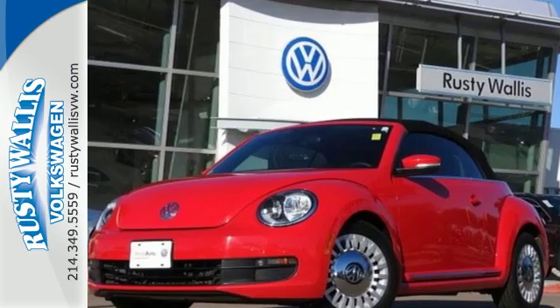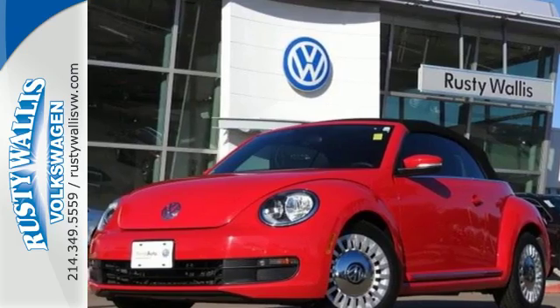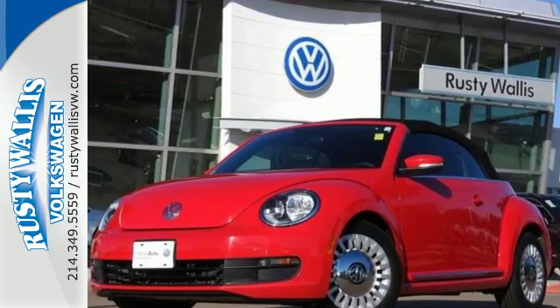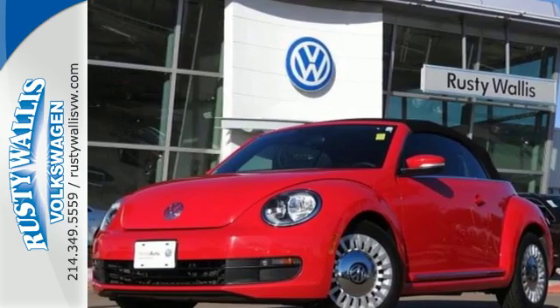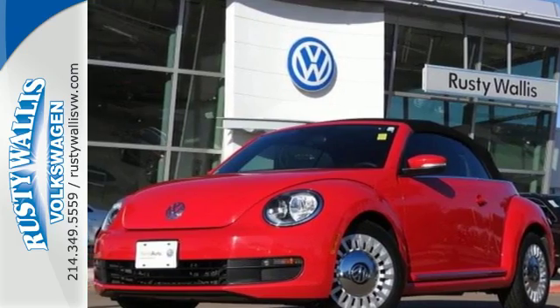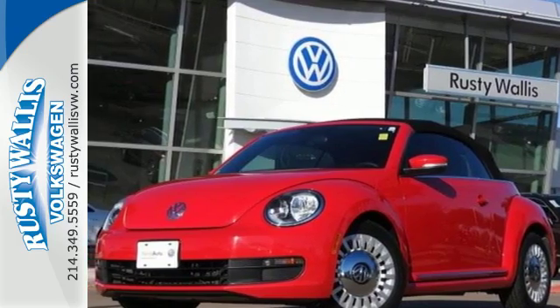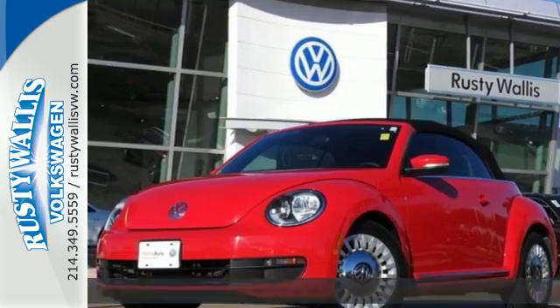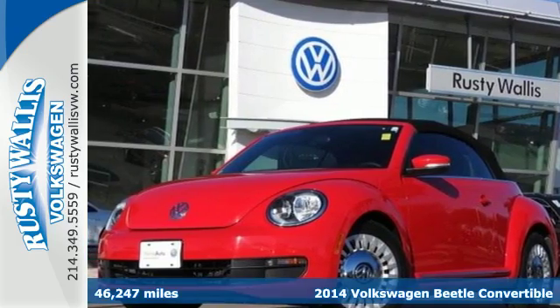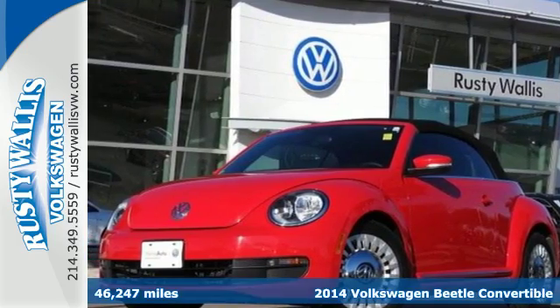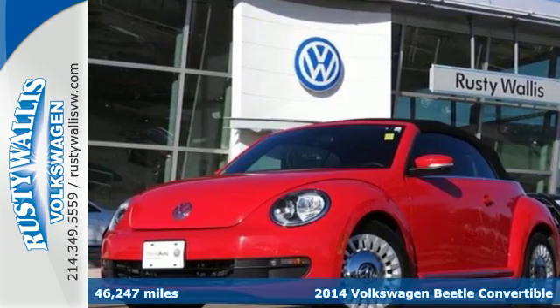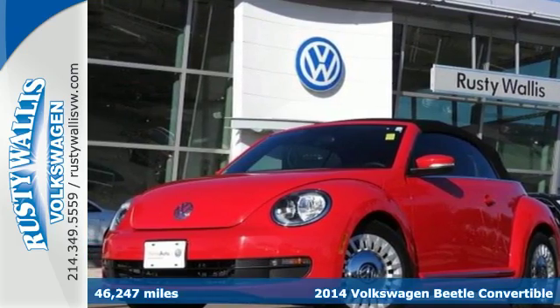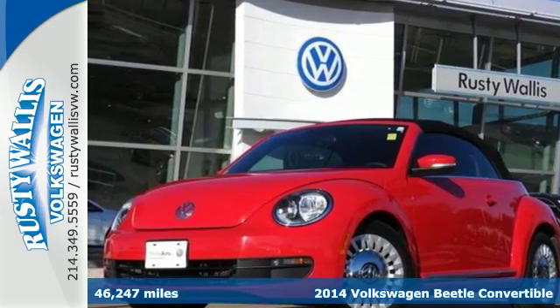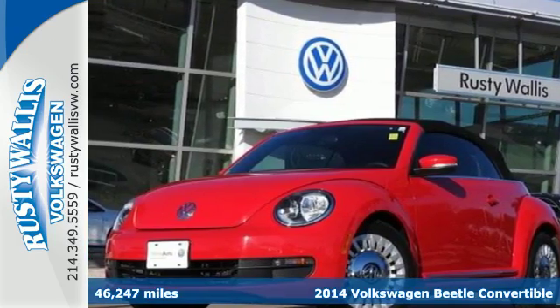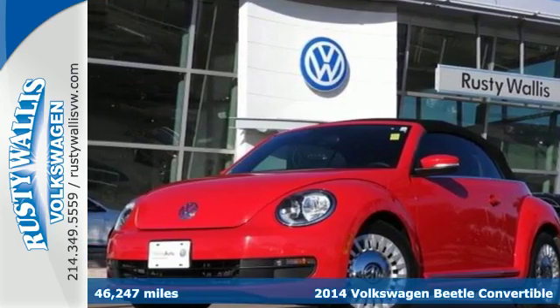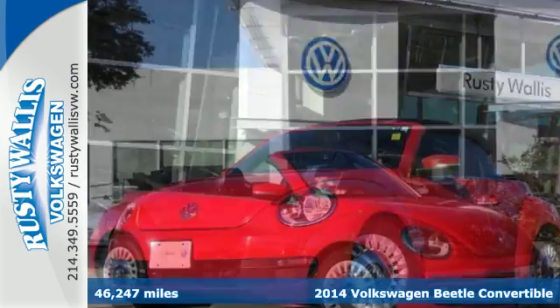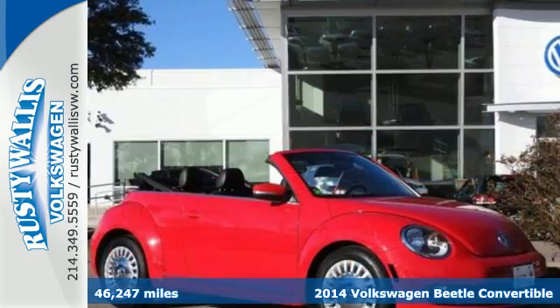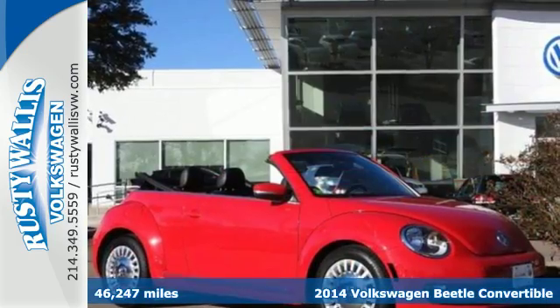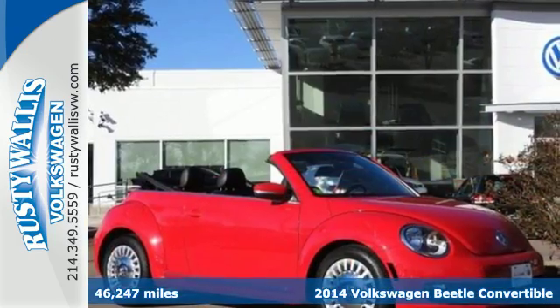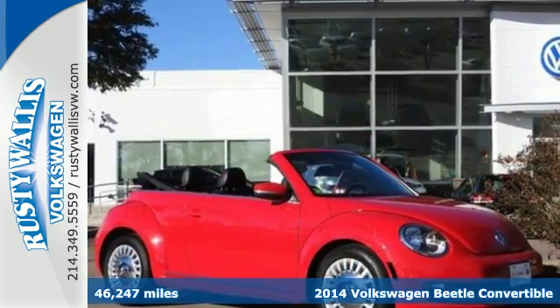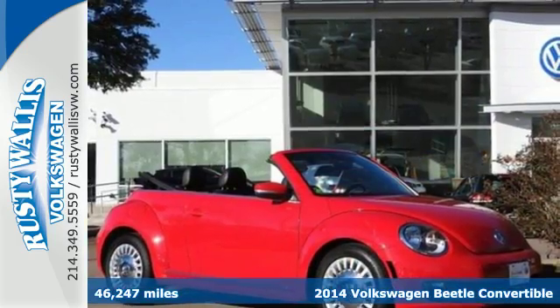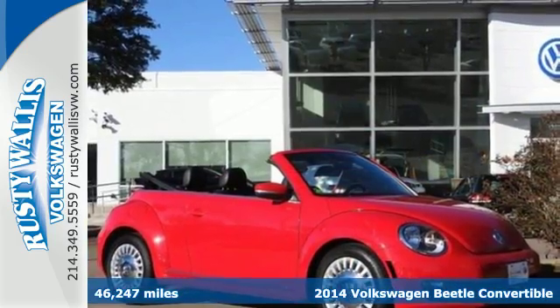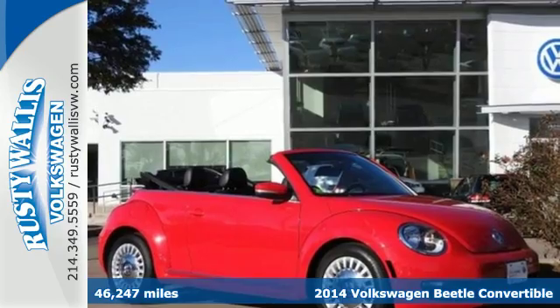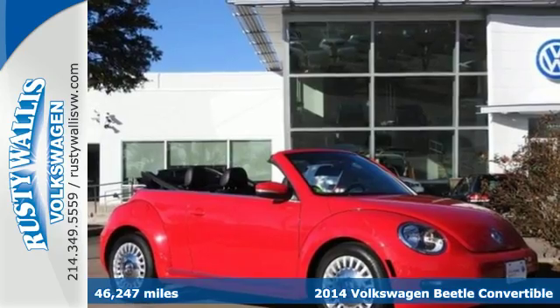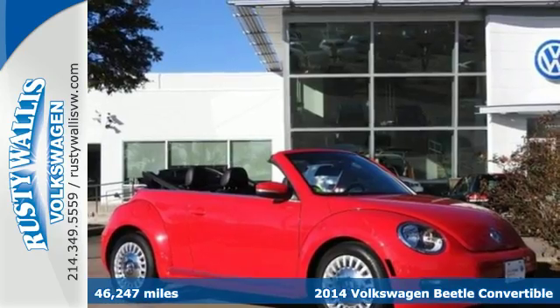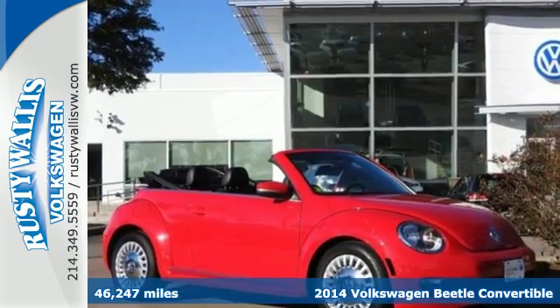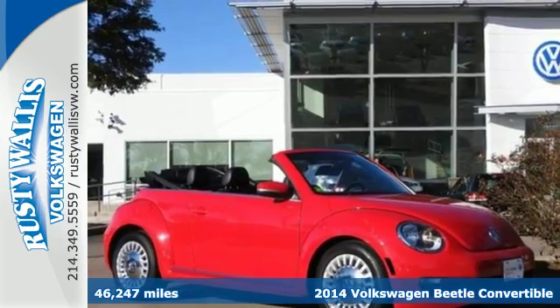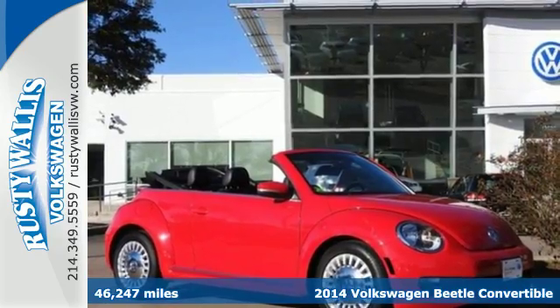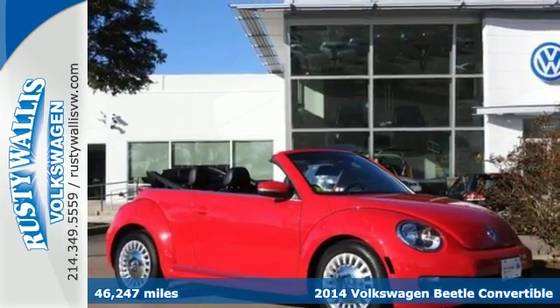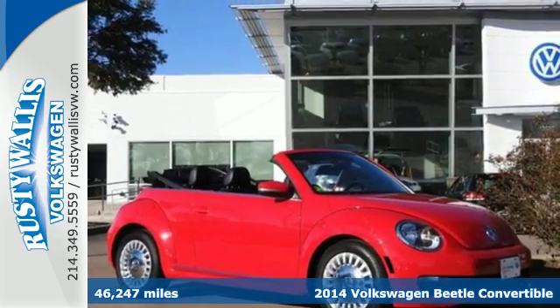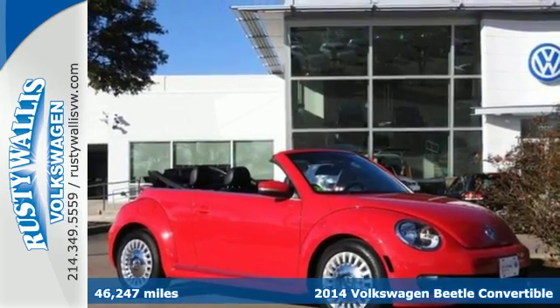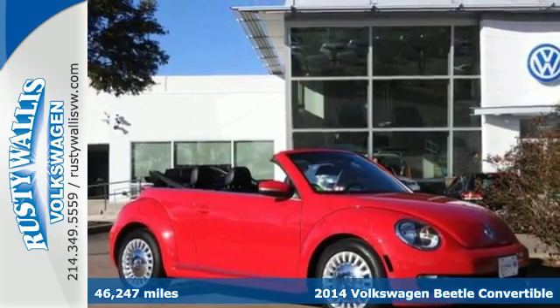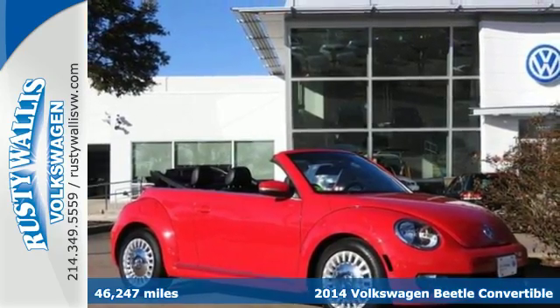Here's a 2014 Volkswagen Beetle. Timeless, retro, cool. This fun-to-drive coupe is ready for you.